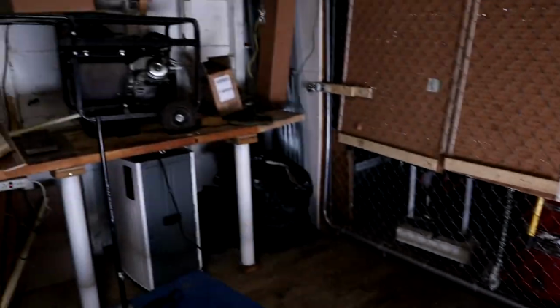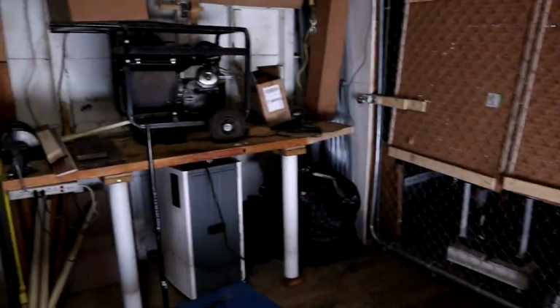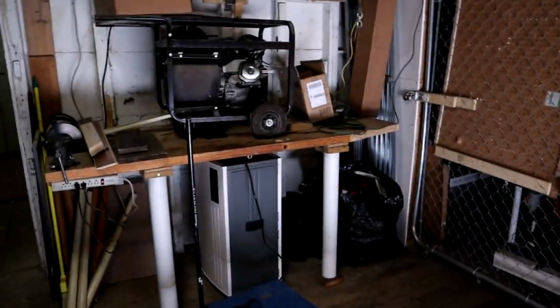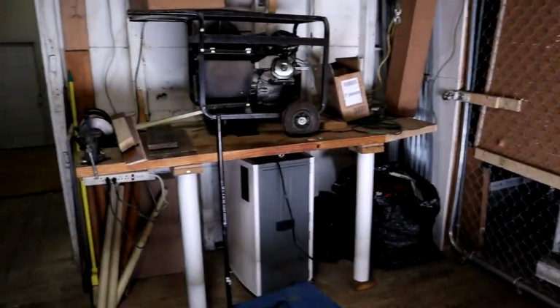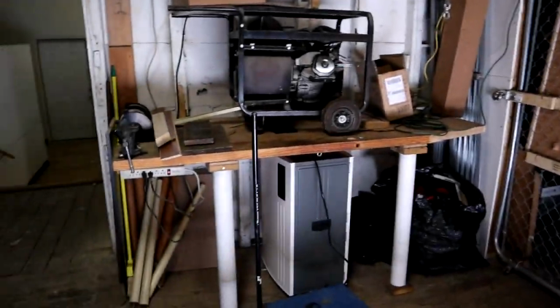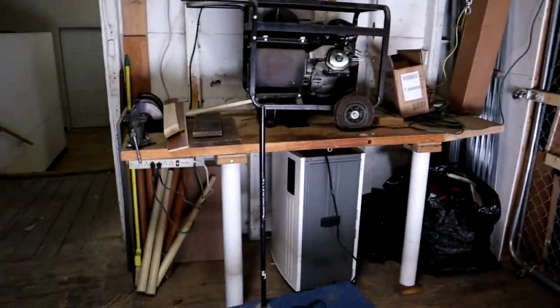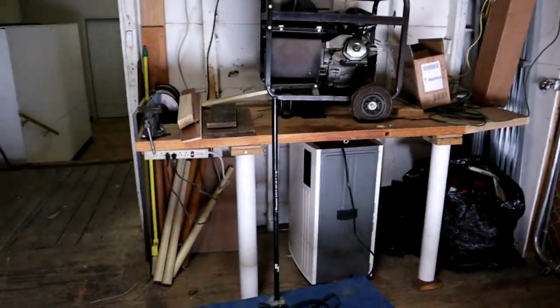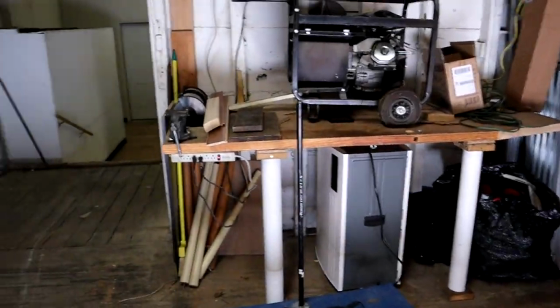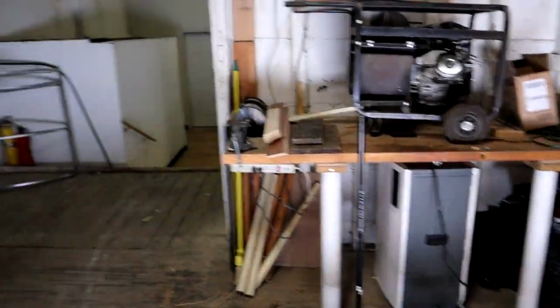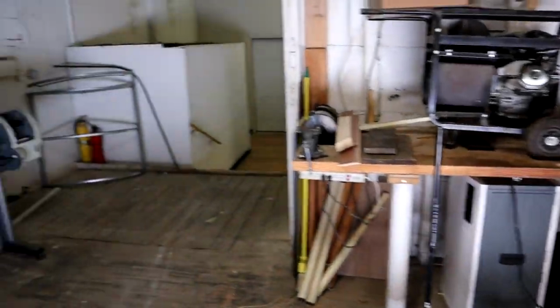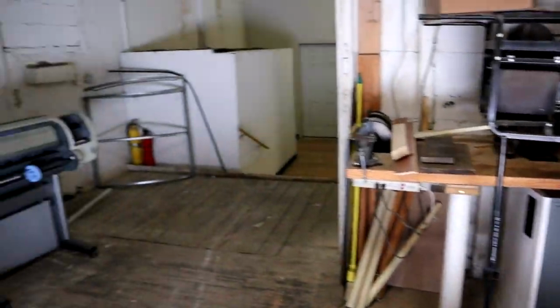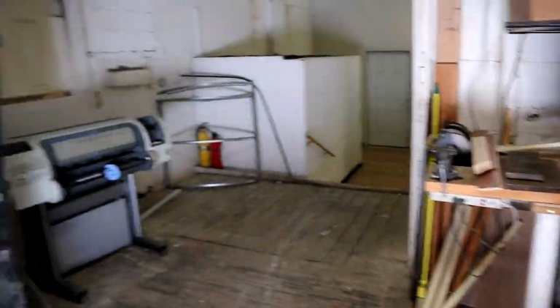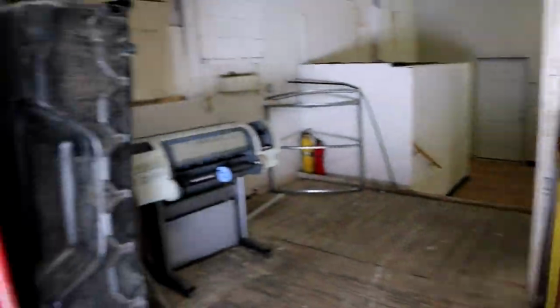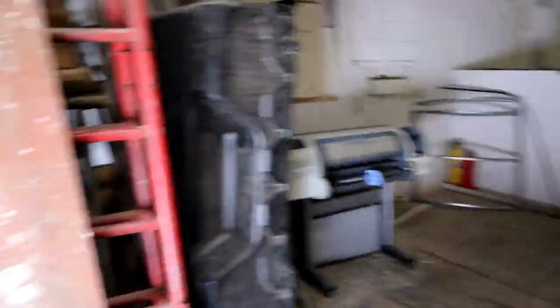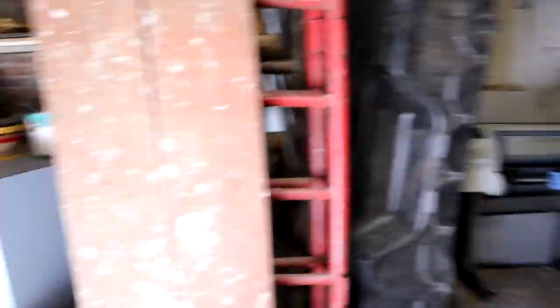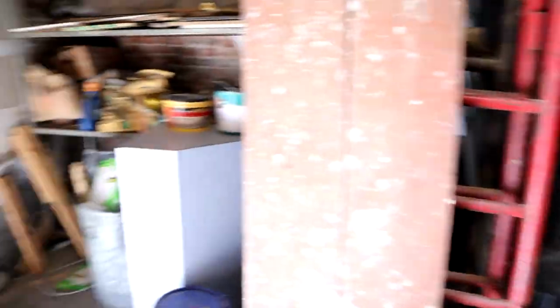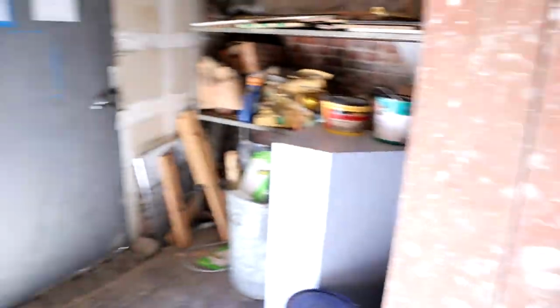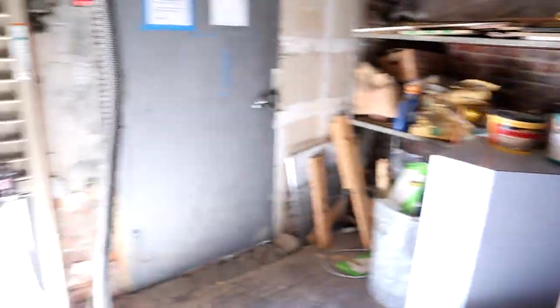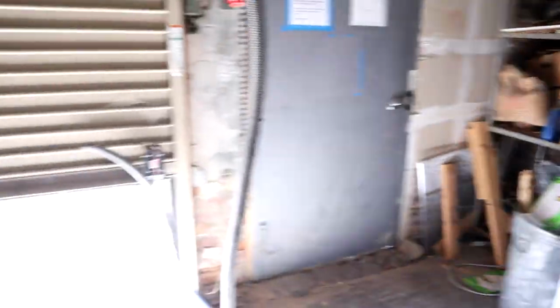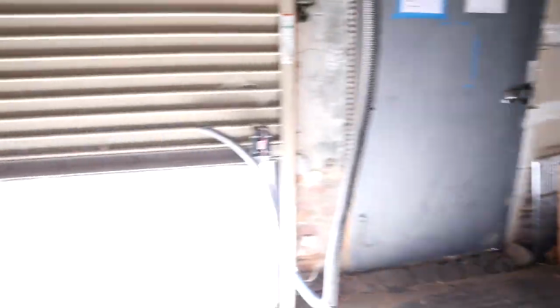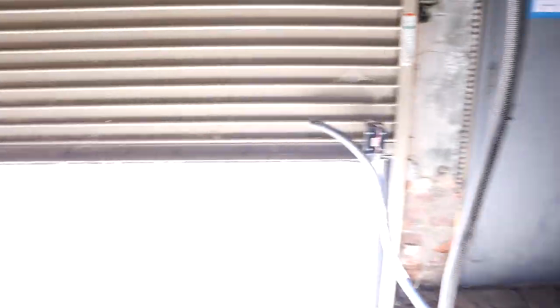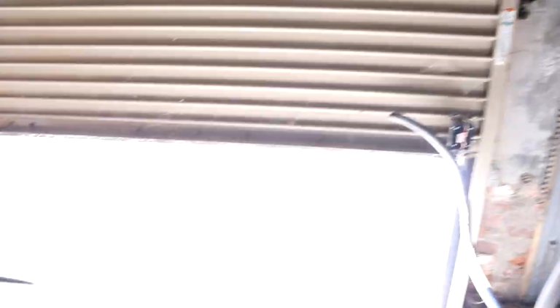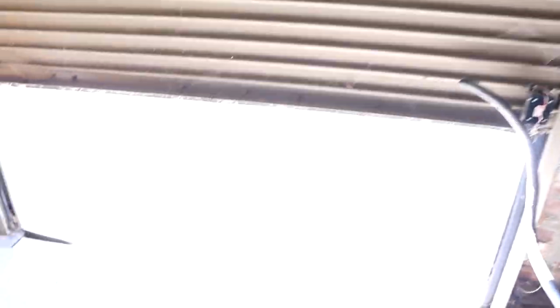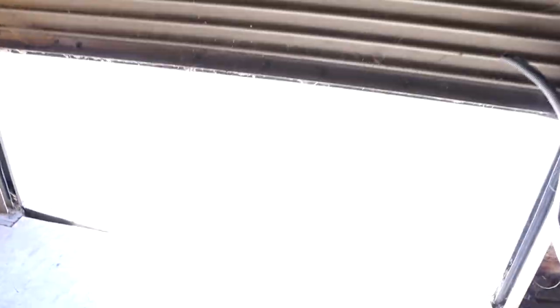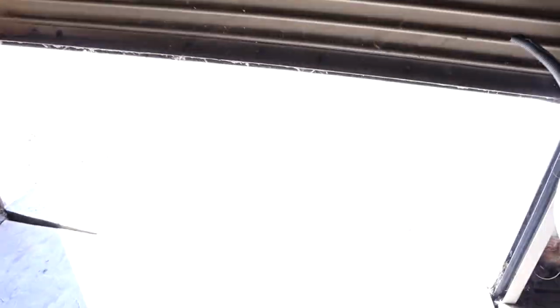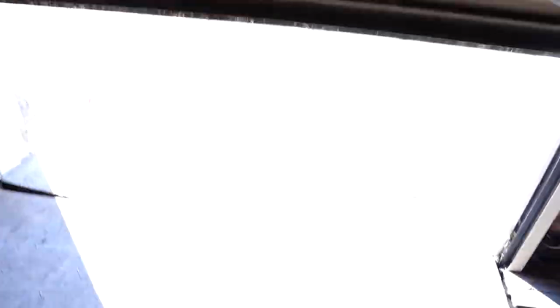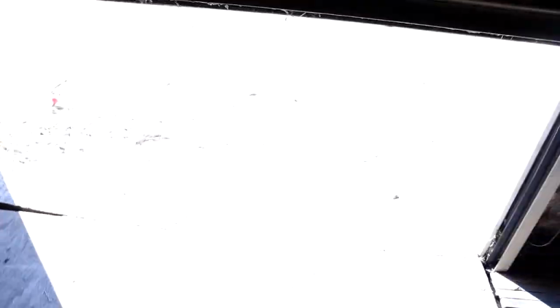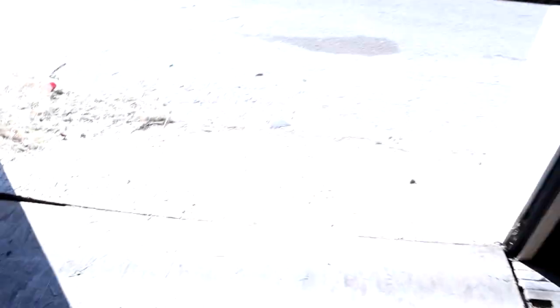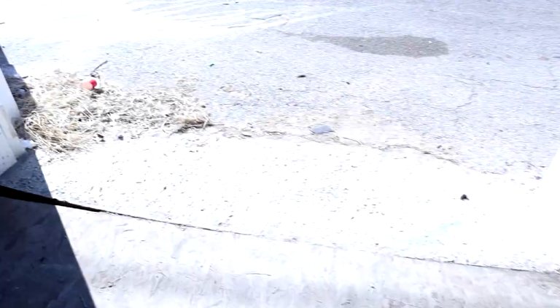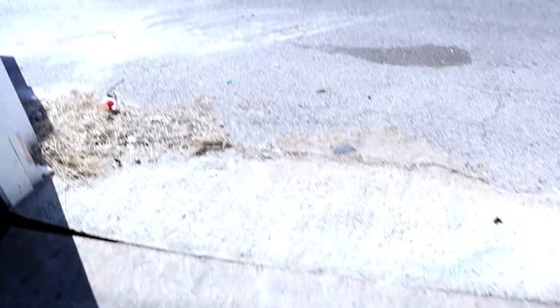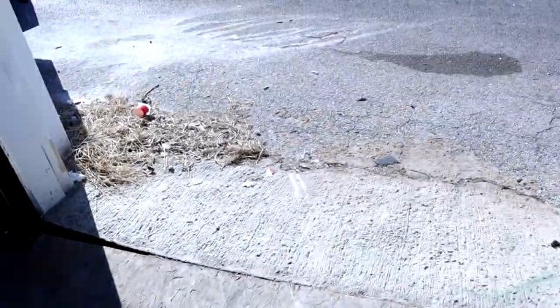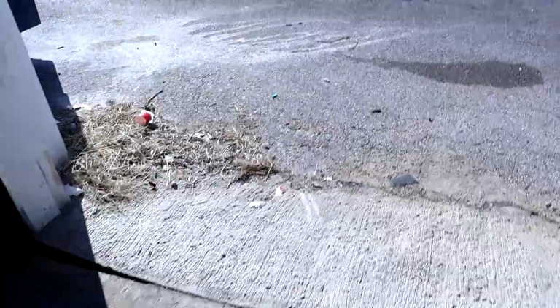You do have a freight elevator here and a garage door that goes out to the back alleyway. We got some random stuff here — let's go take a look at the back of the building.